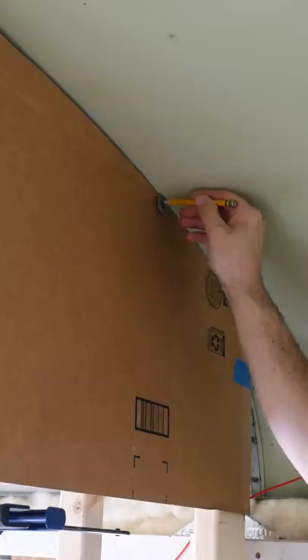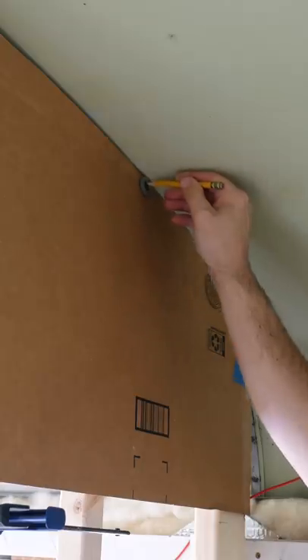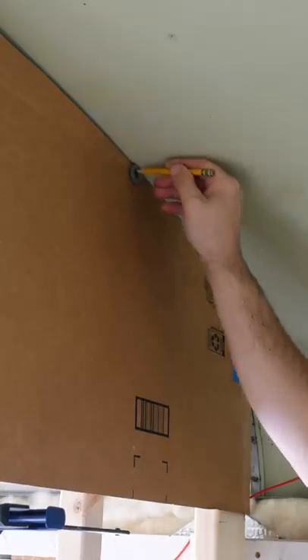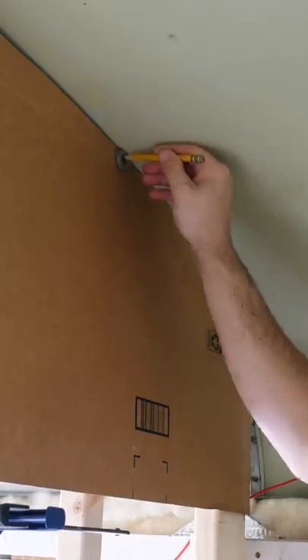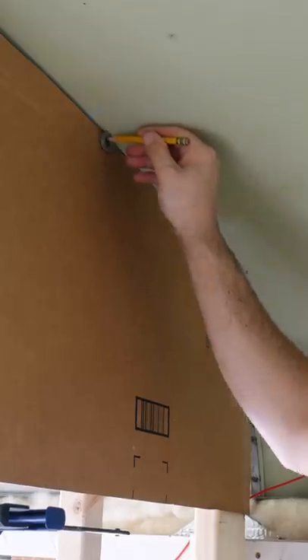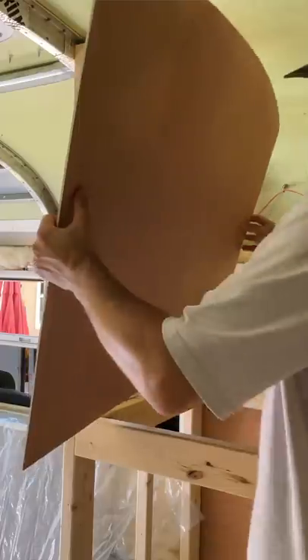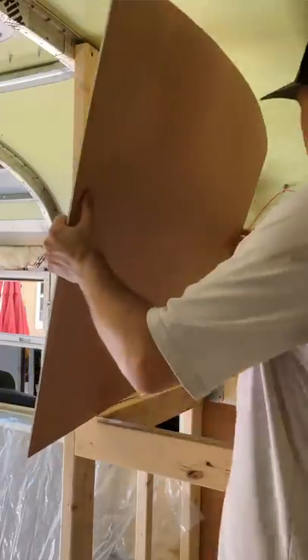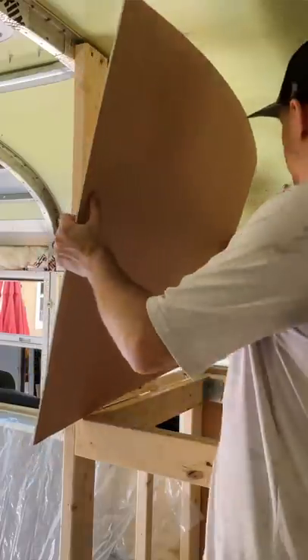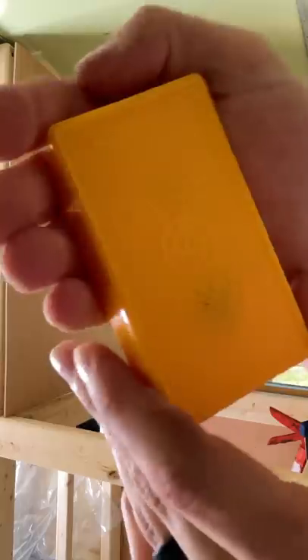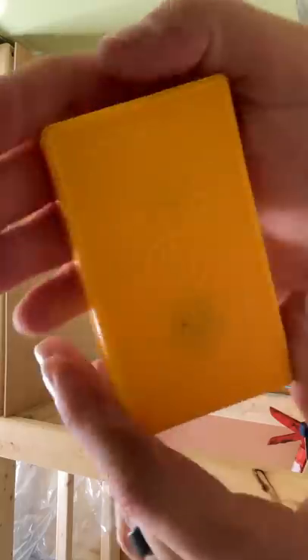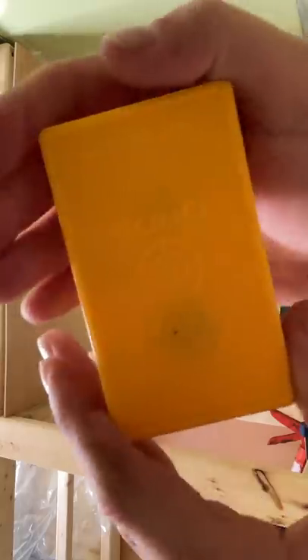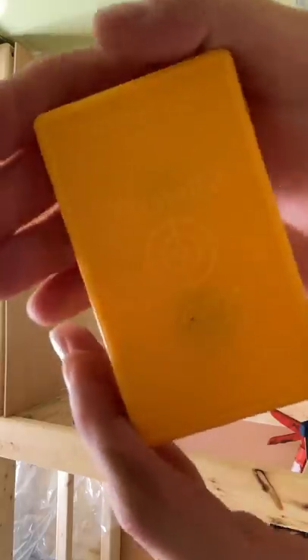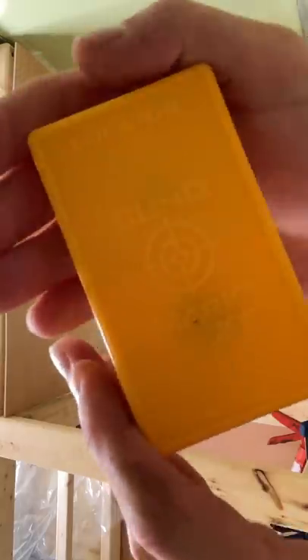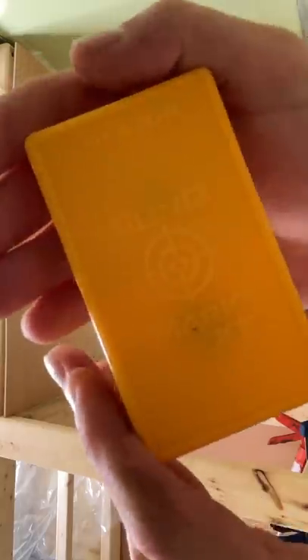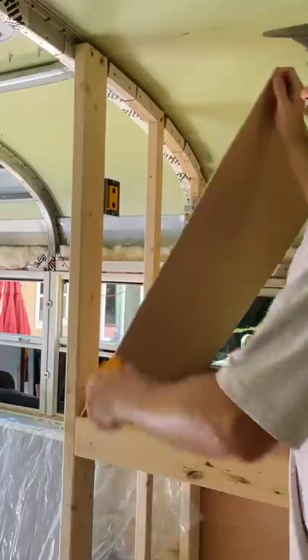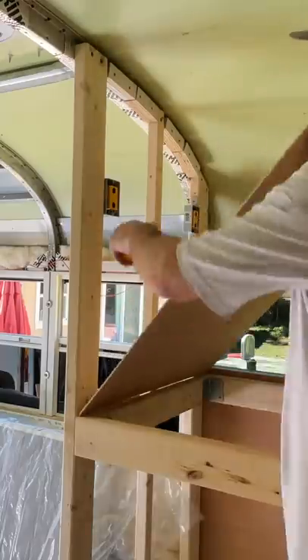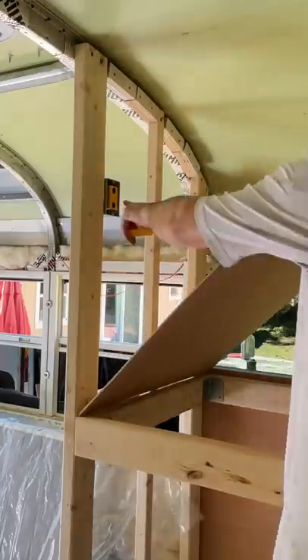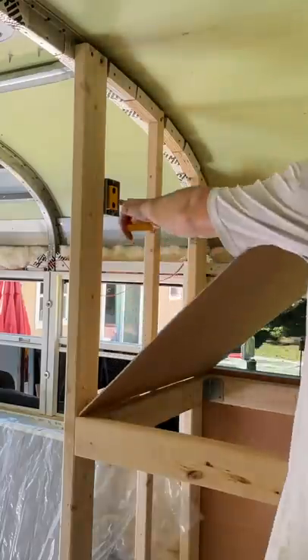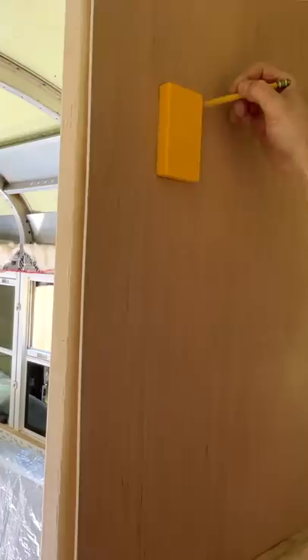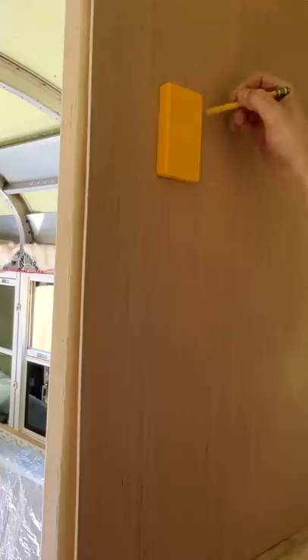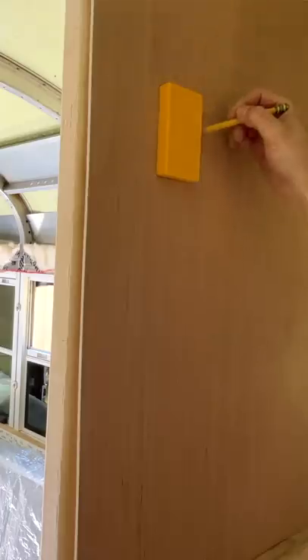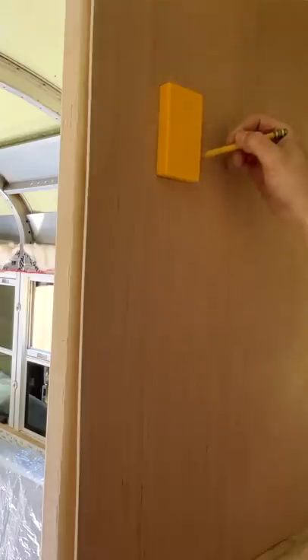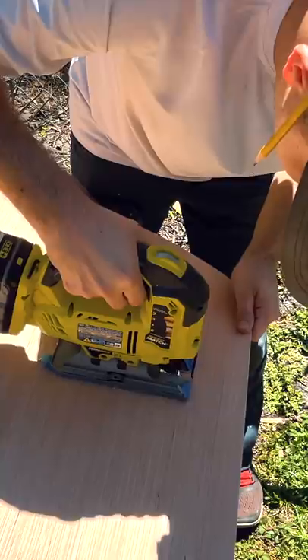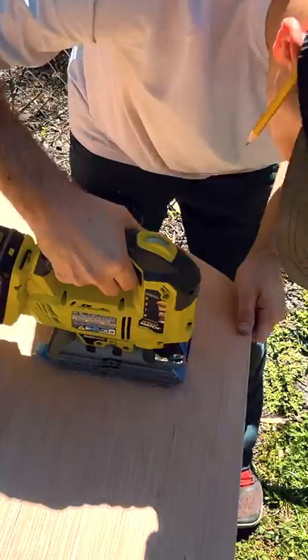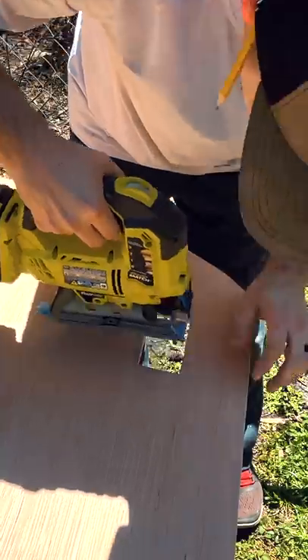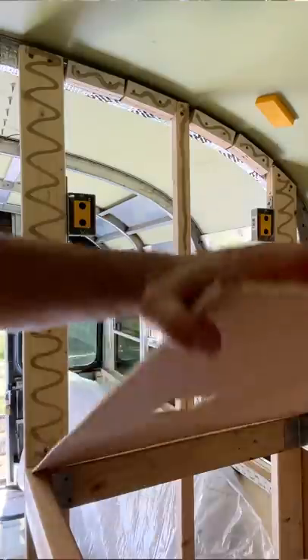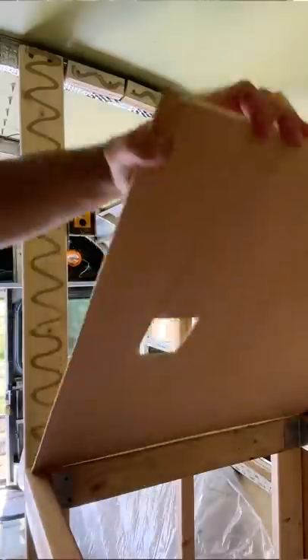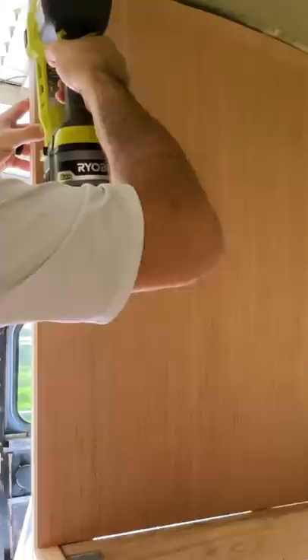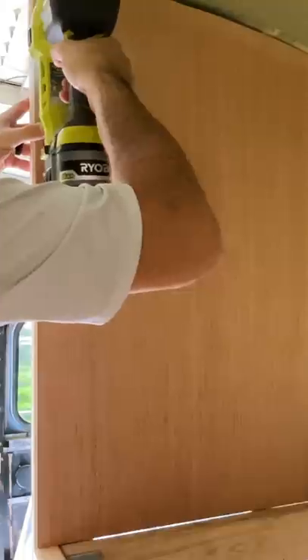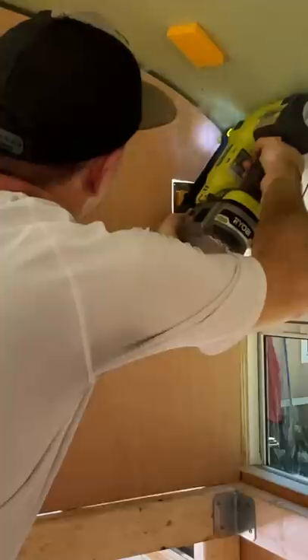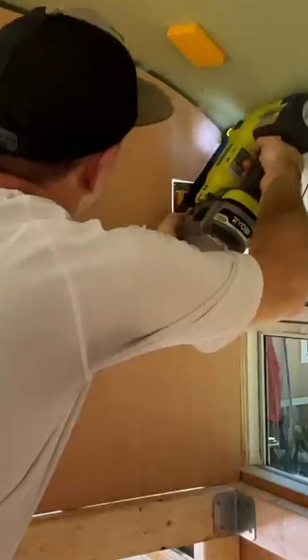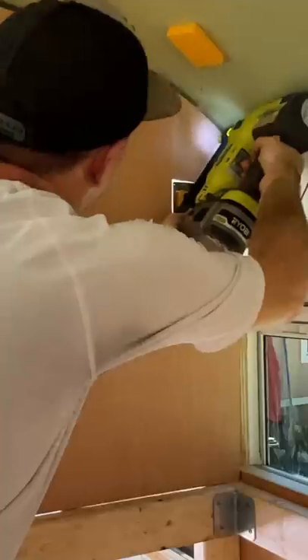After that, it was time for the bunk walls. Using a magnetic electrical box locator, we traced, cut, glued, and nailed the walls up.